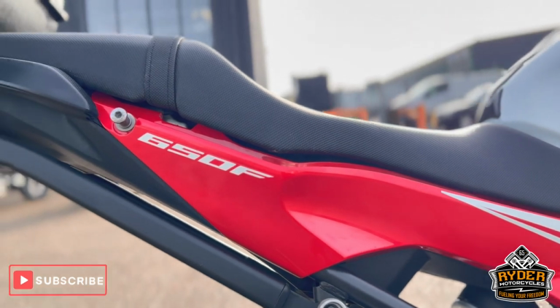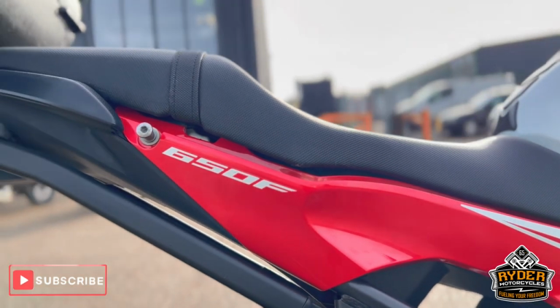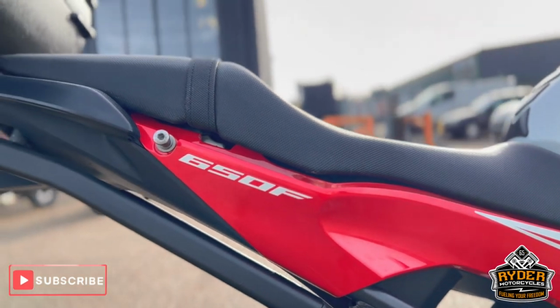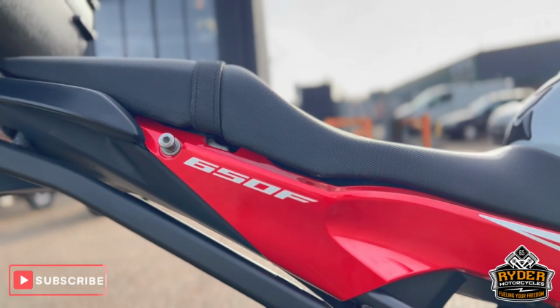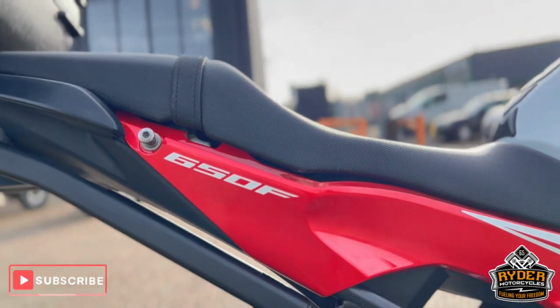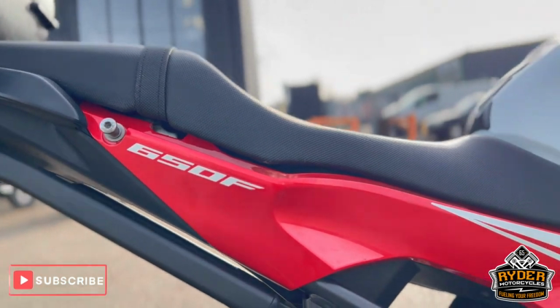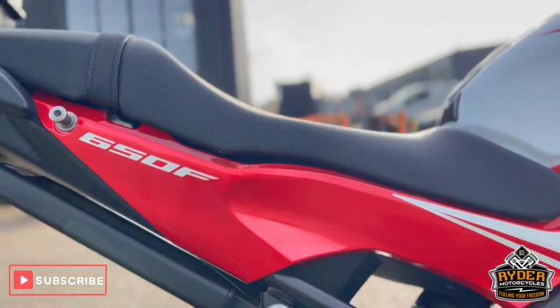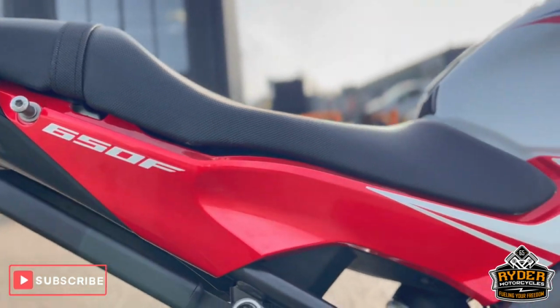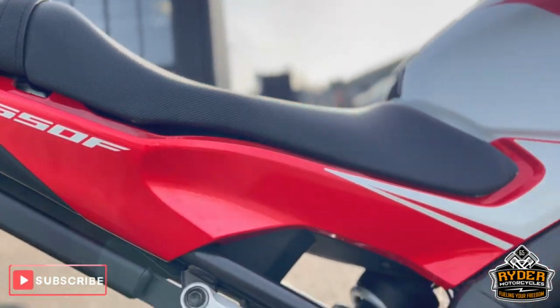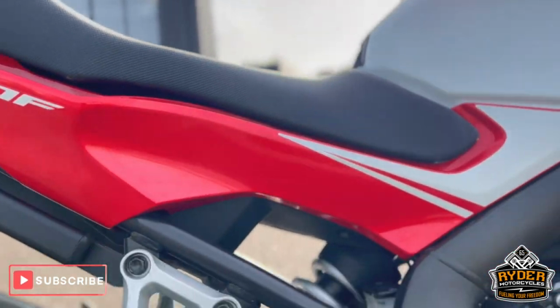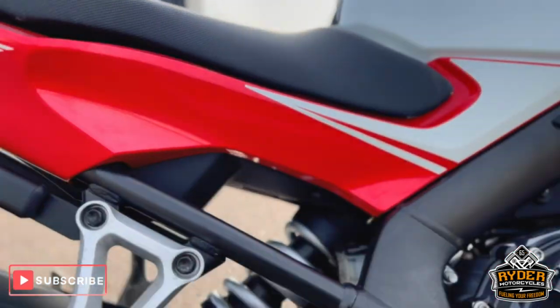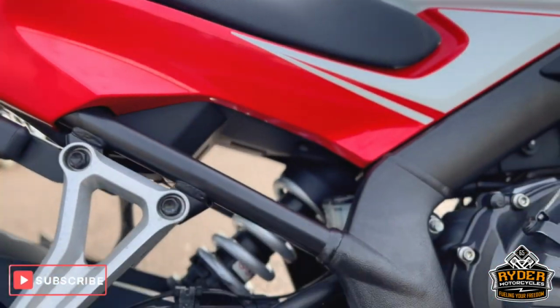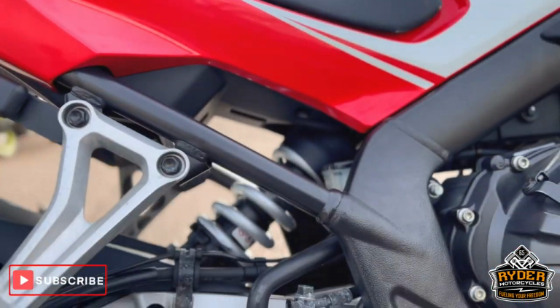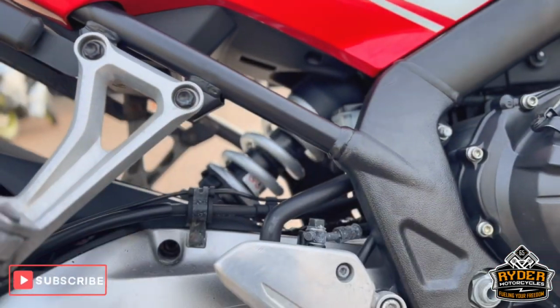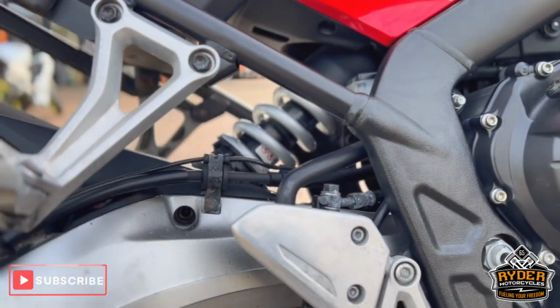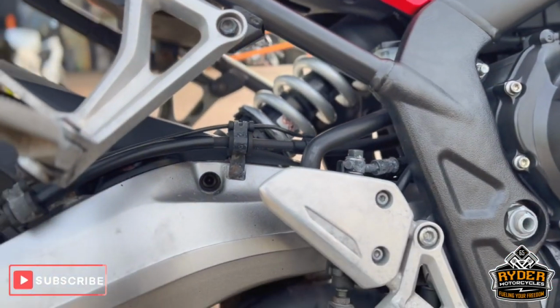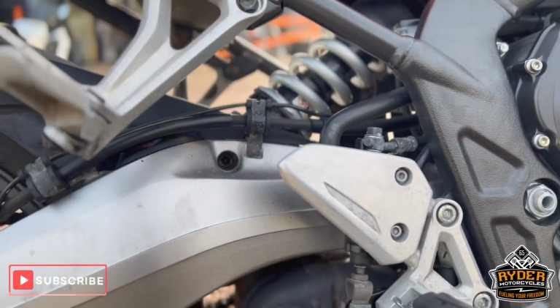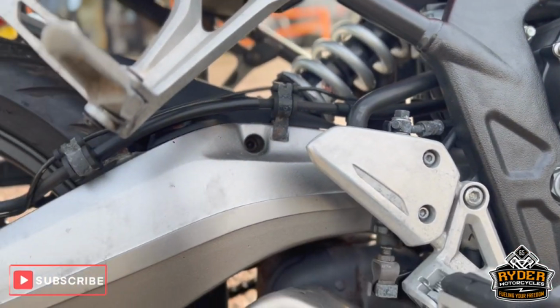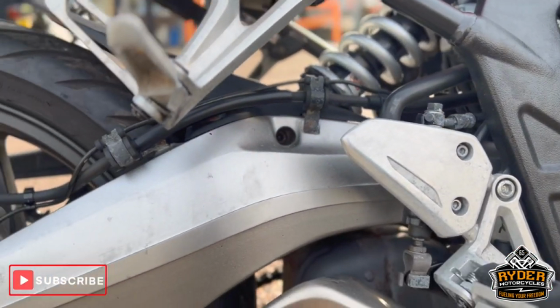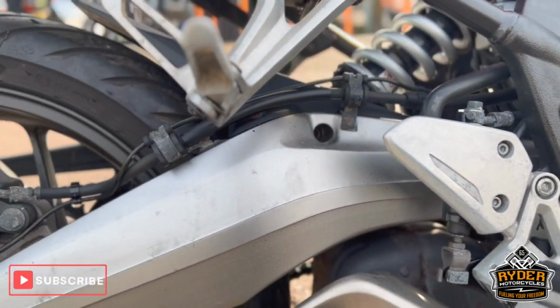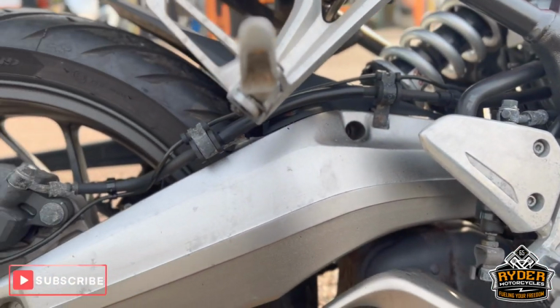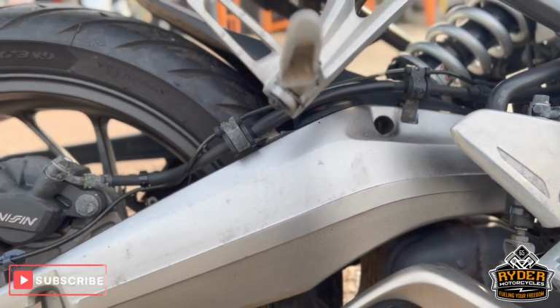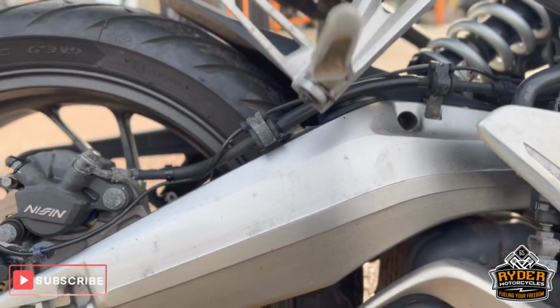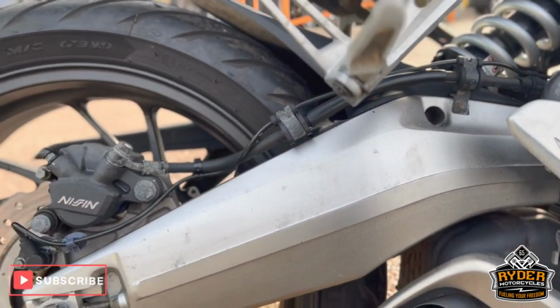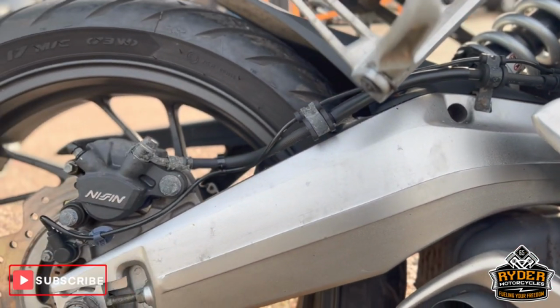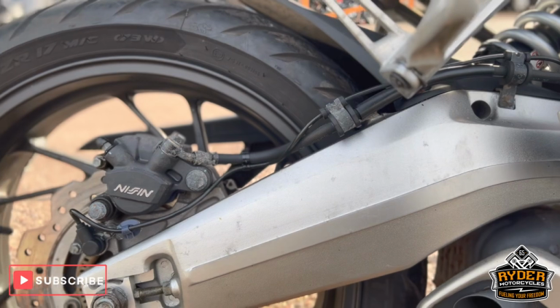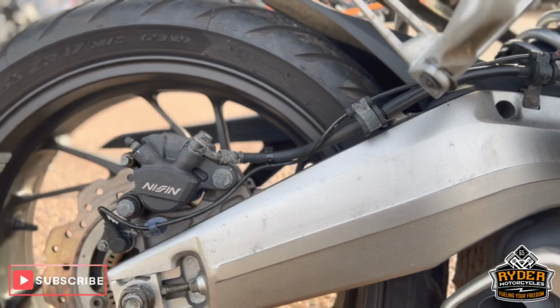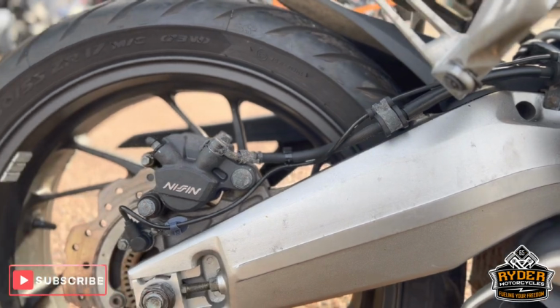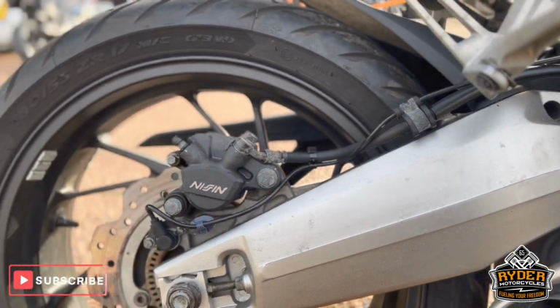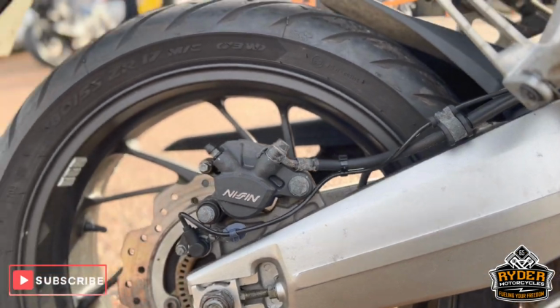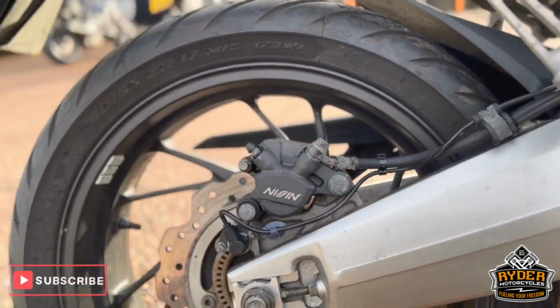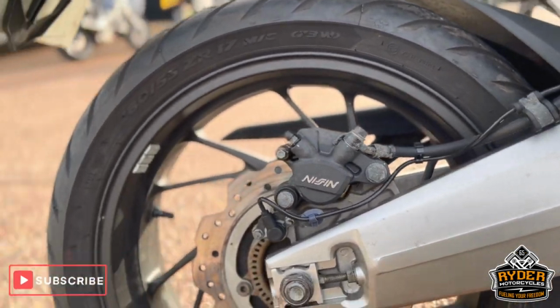The rear is all in nice condition, as is the swing arm and the rear wheel.